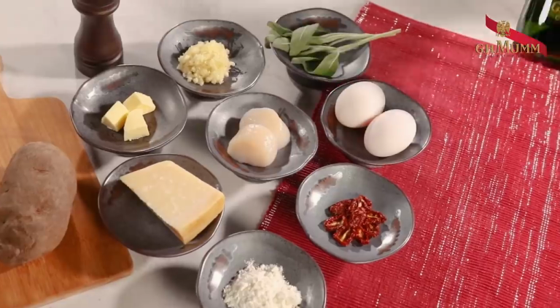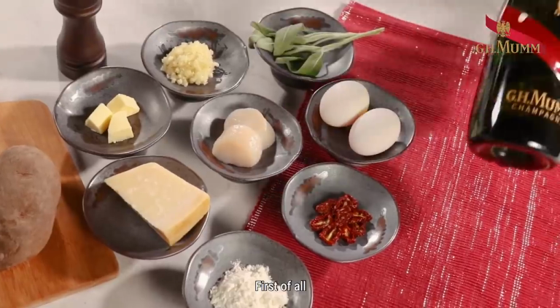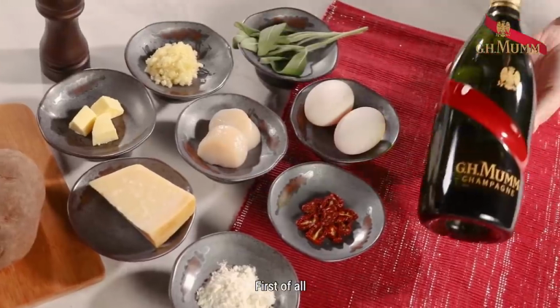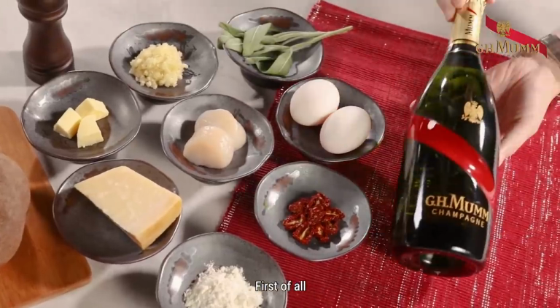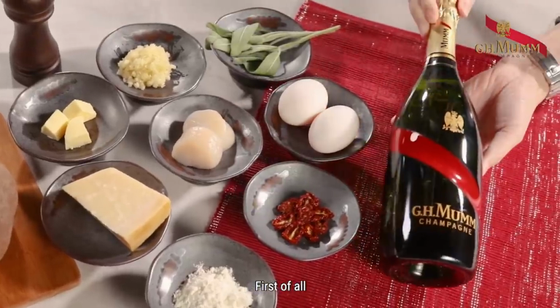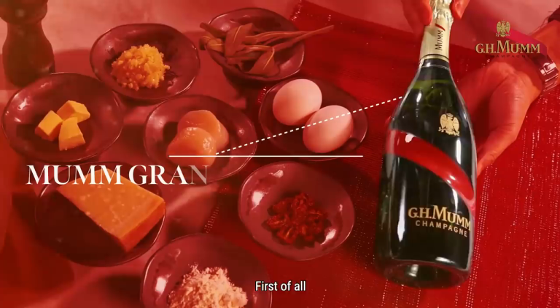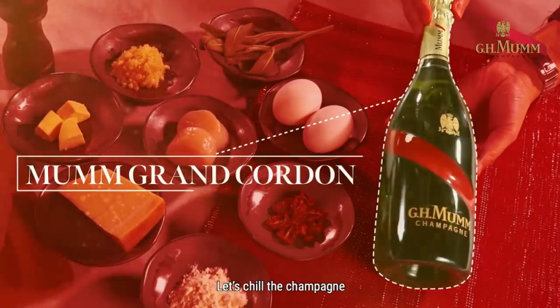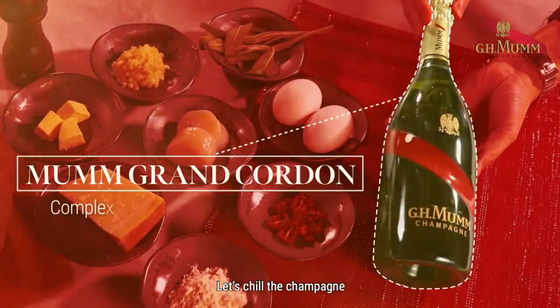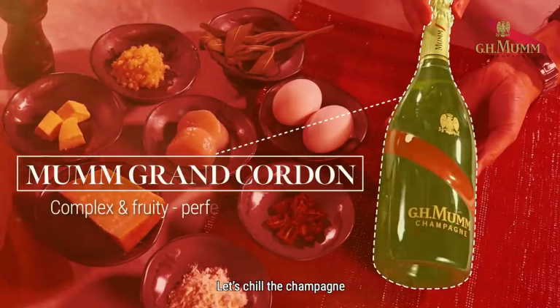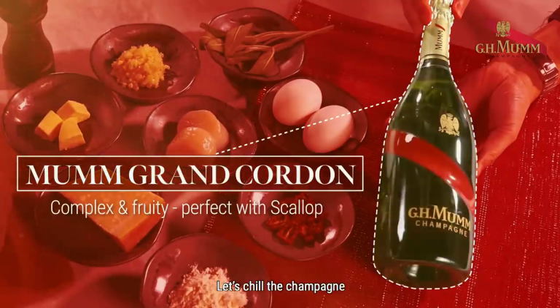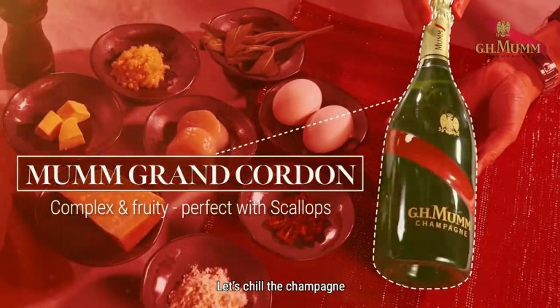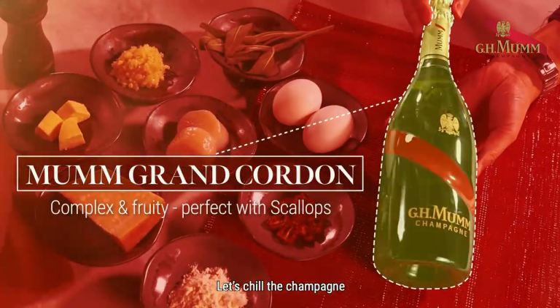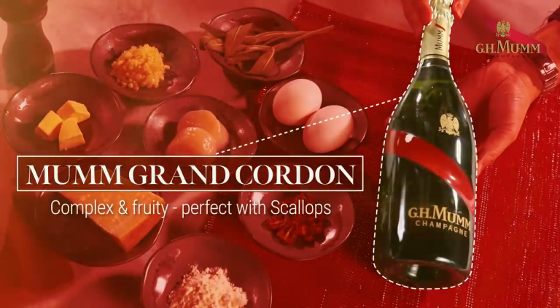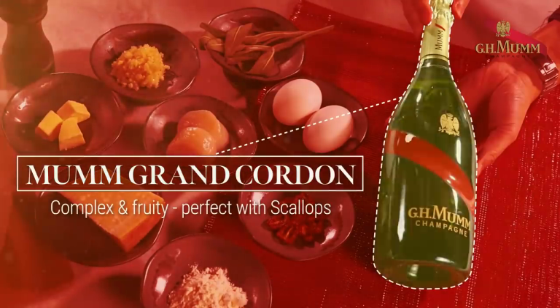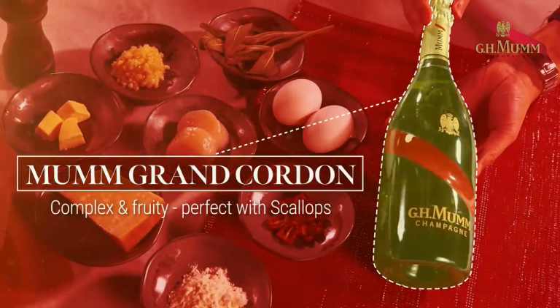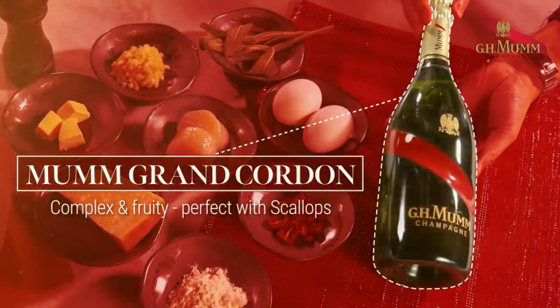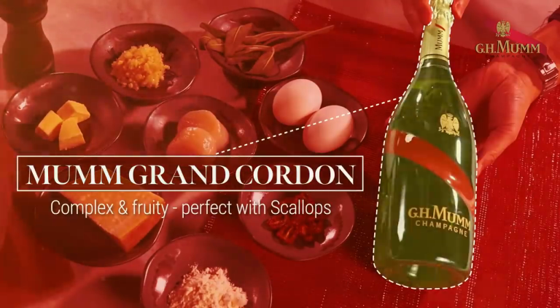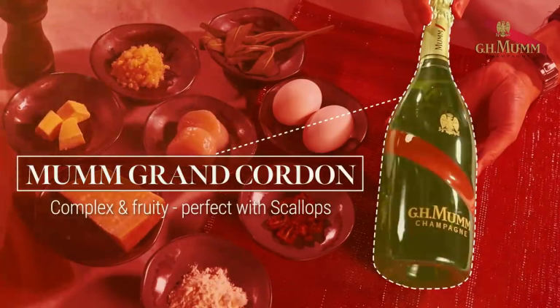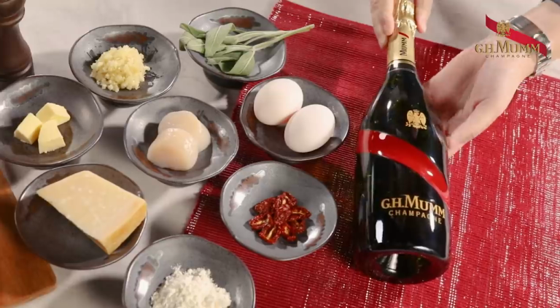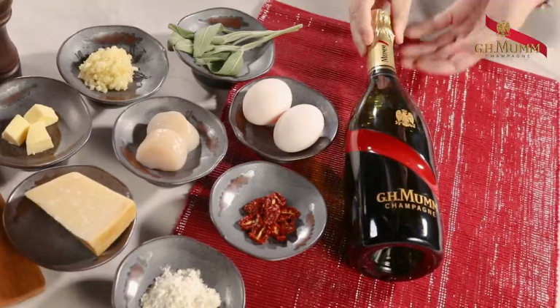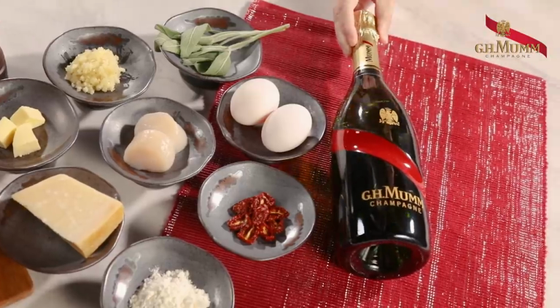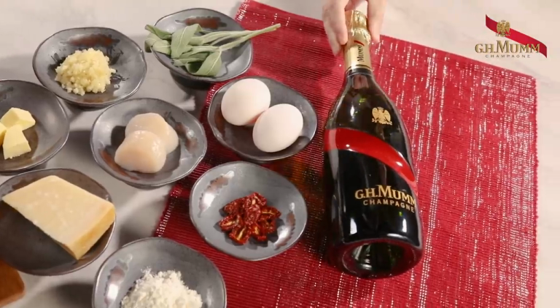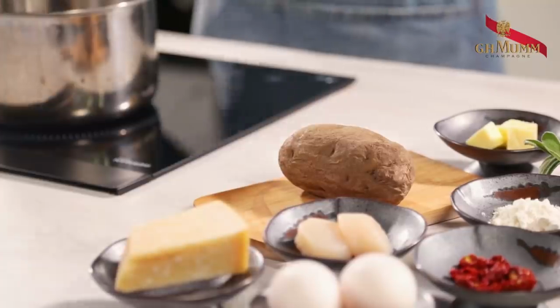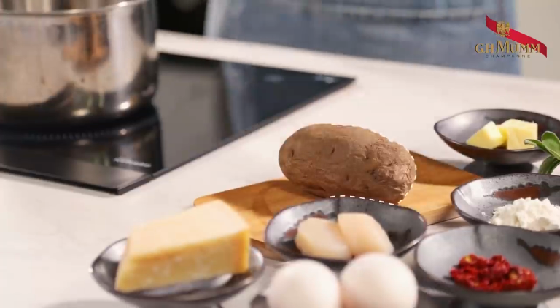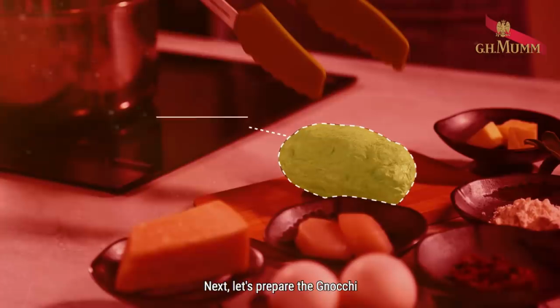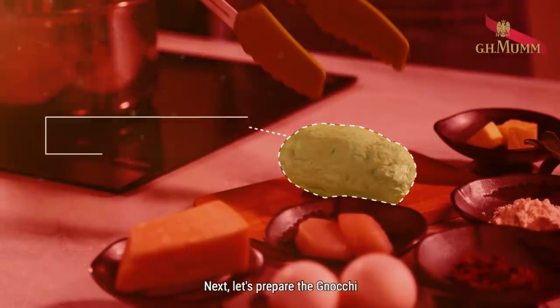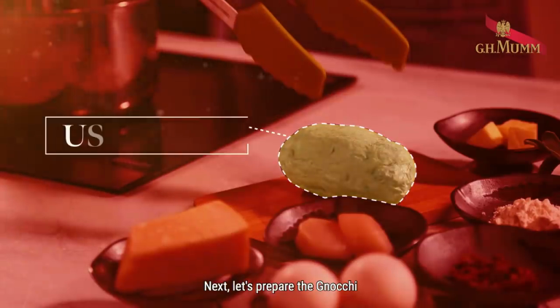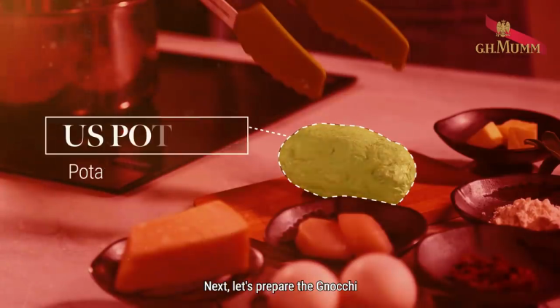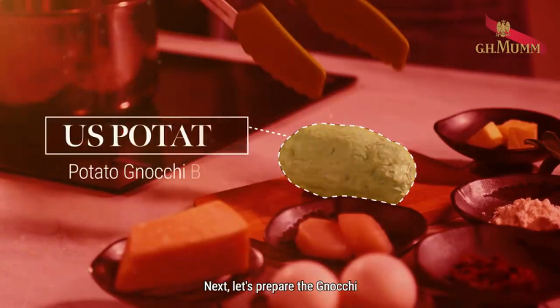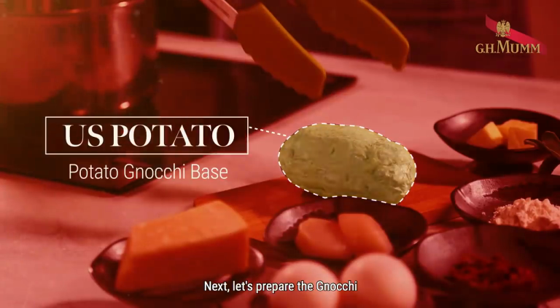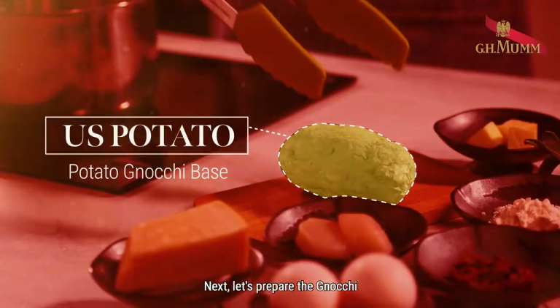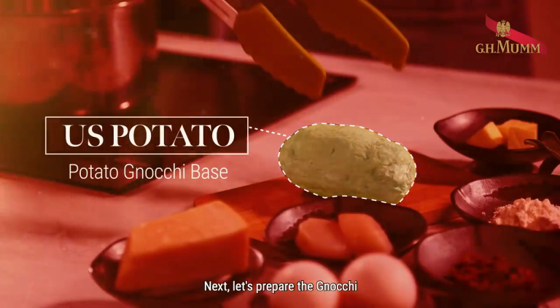First of all, let's chill the champagne. Next, let's prepare the gnocchi.